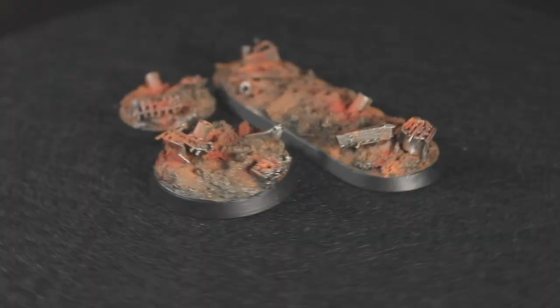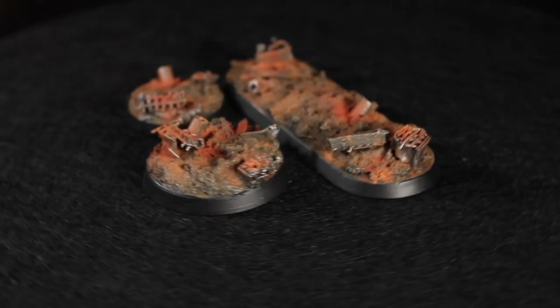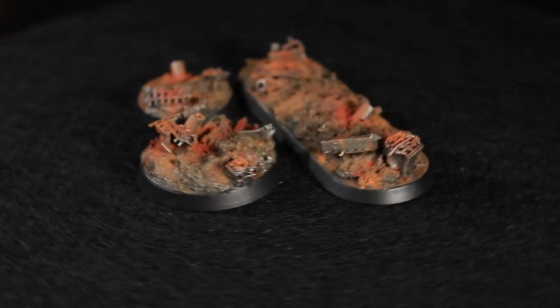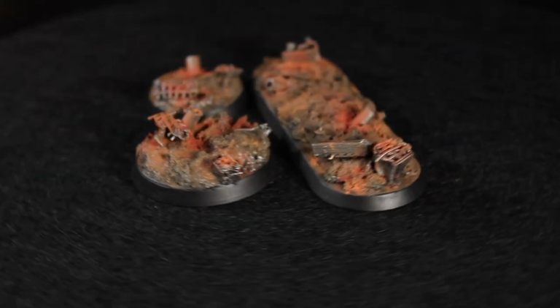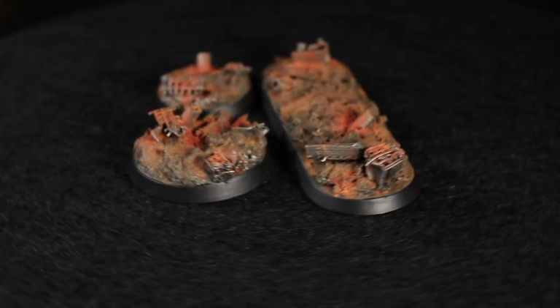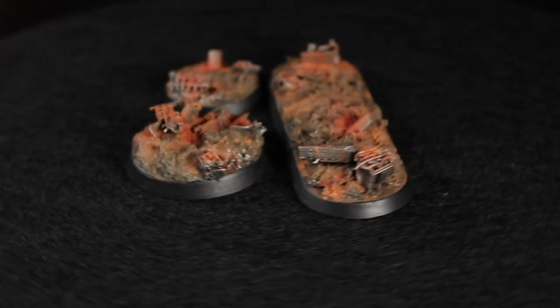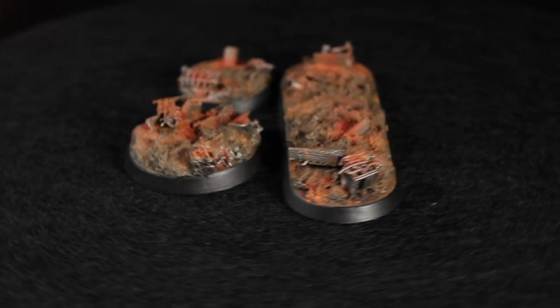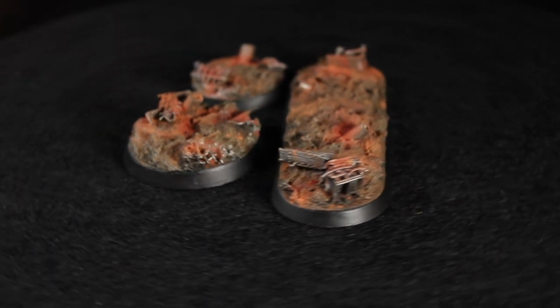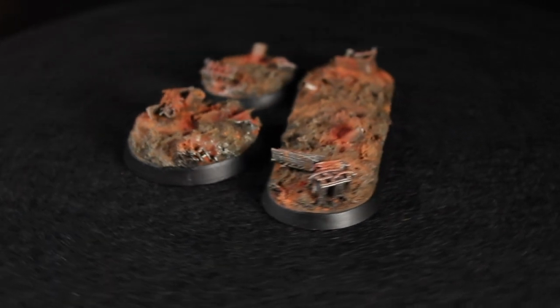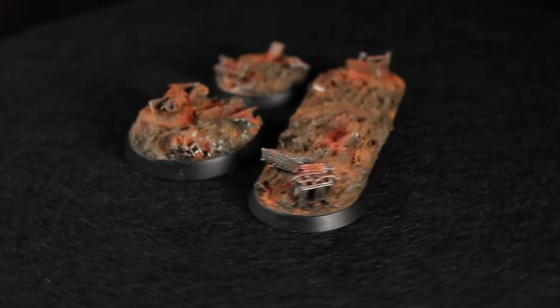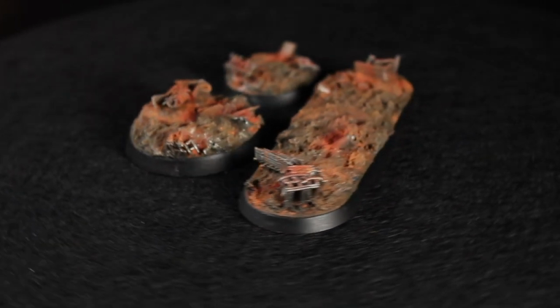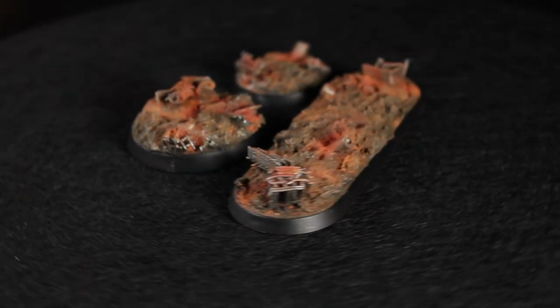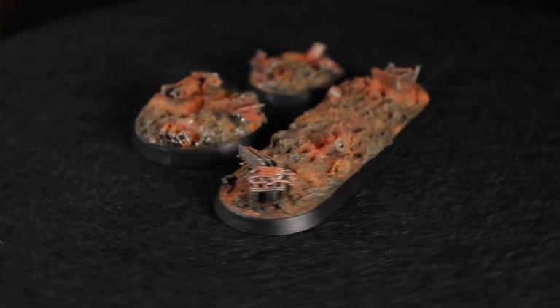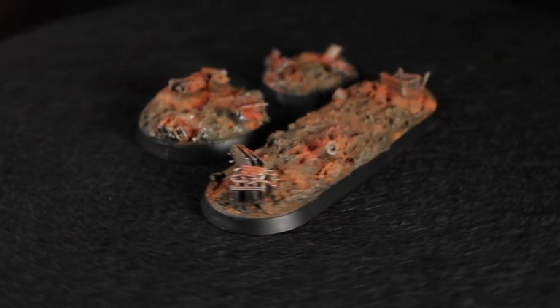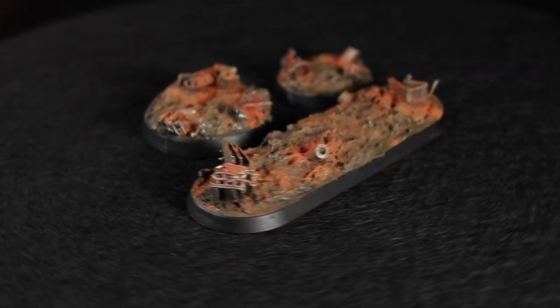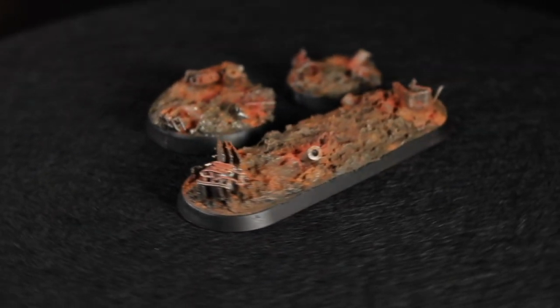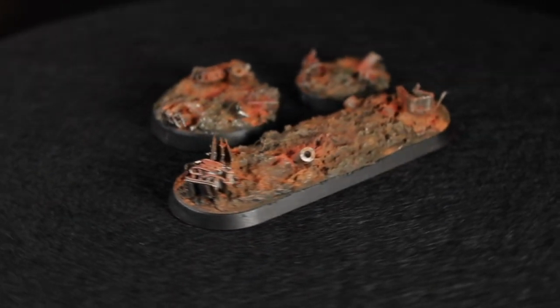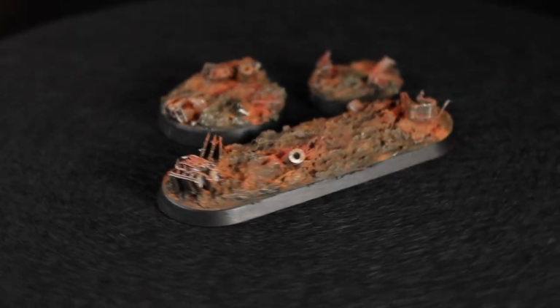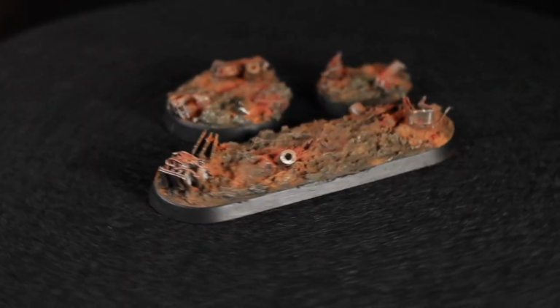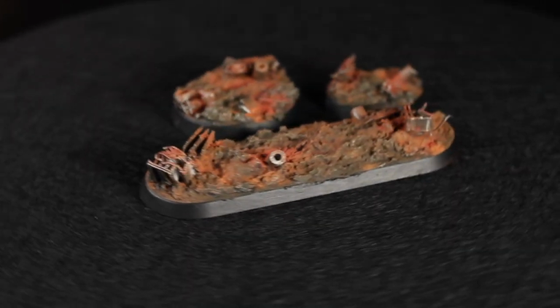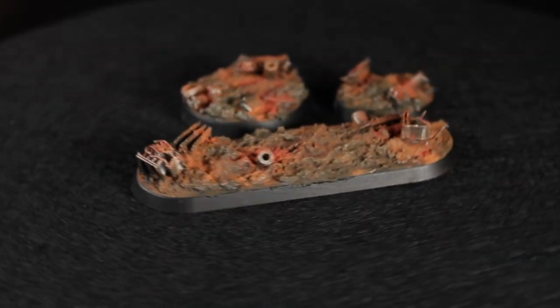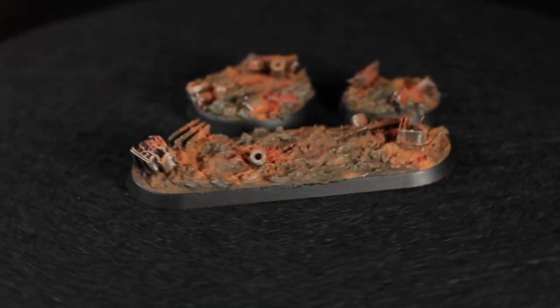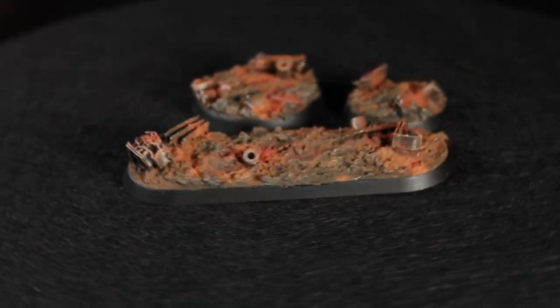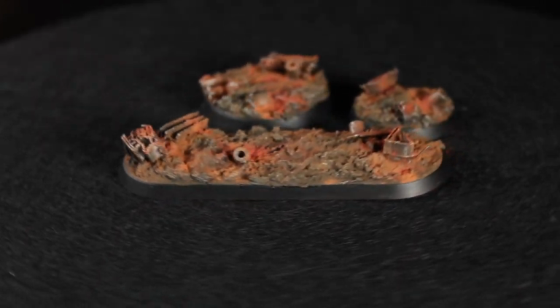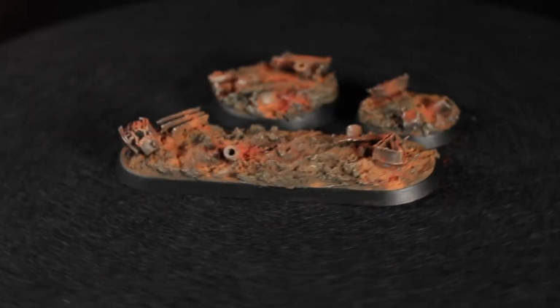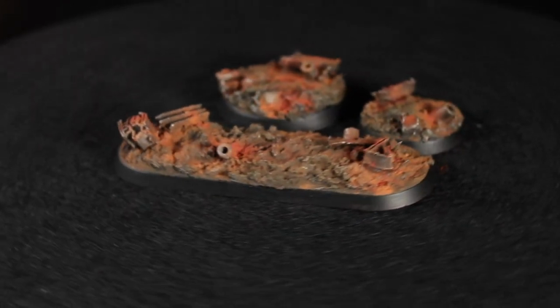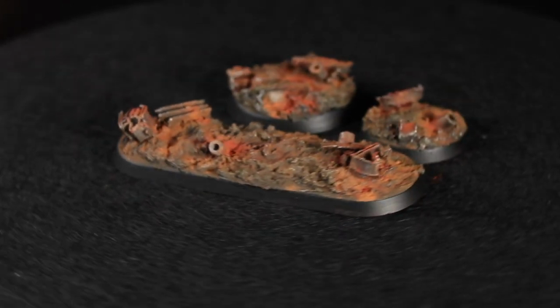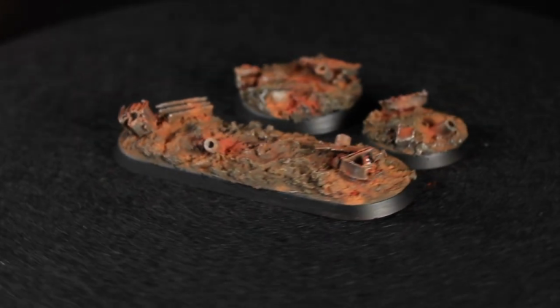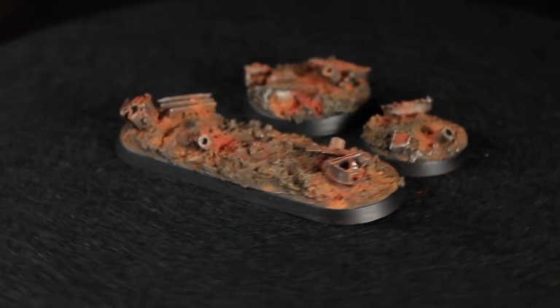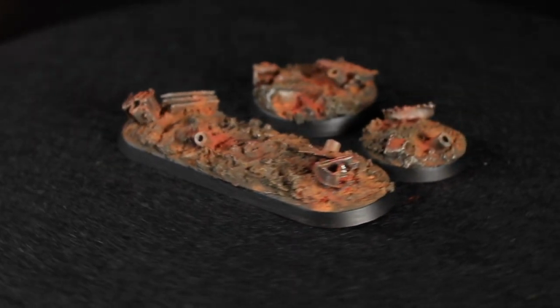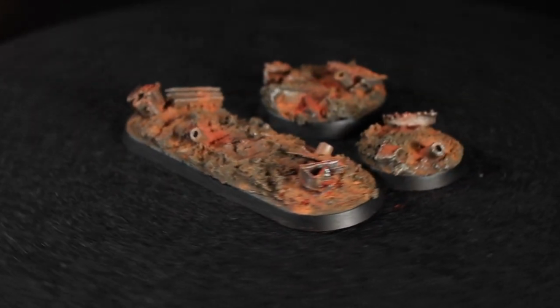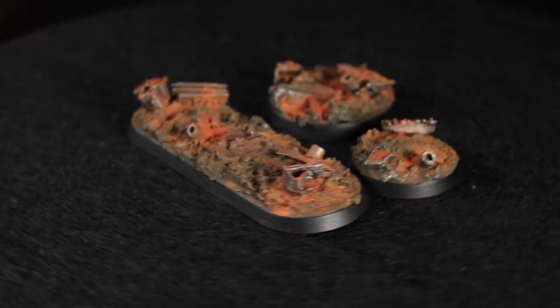Hey guys, Jay here, welcome to Young's Battle and today I'm going to show you how to create some Rust World bases.